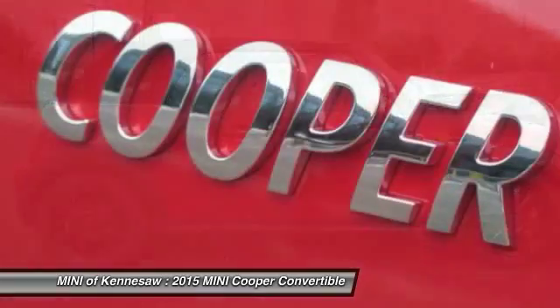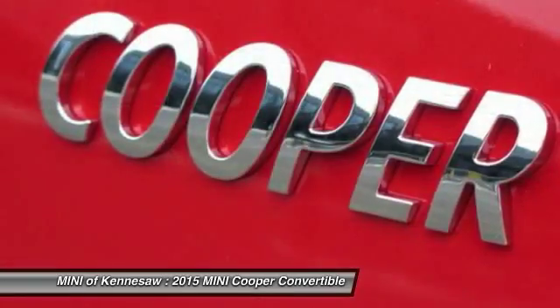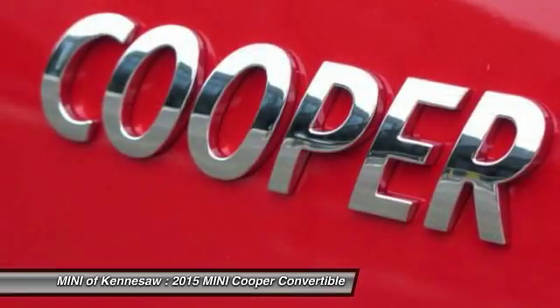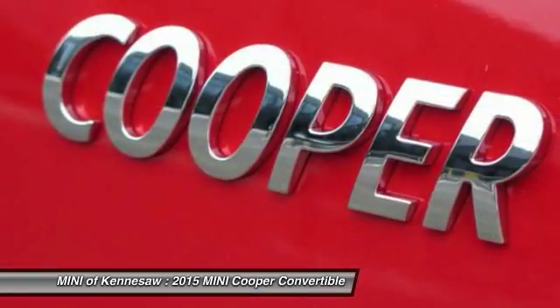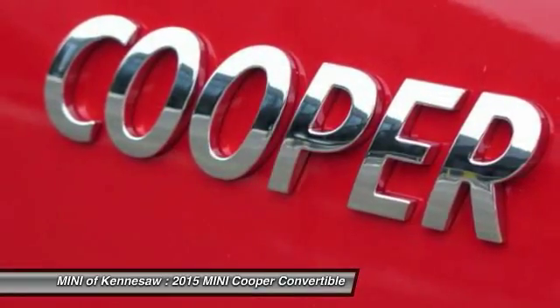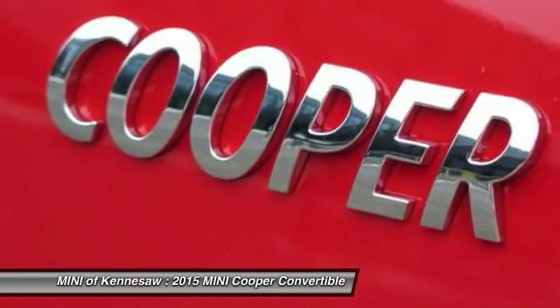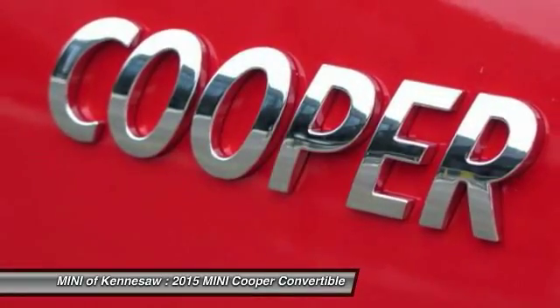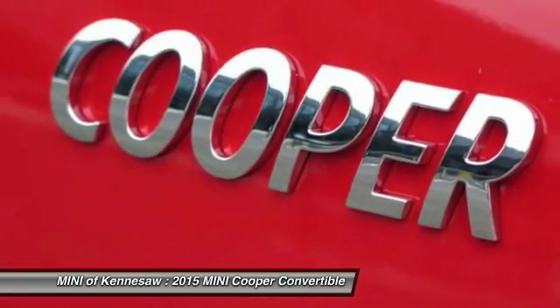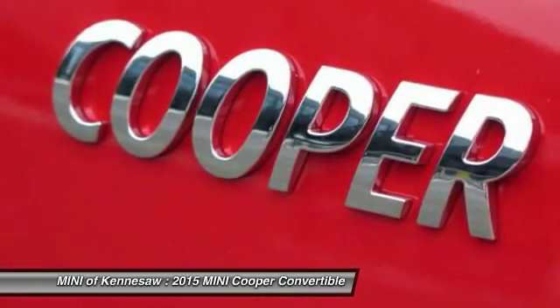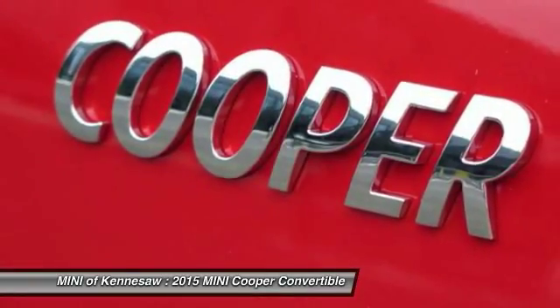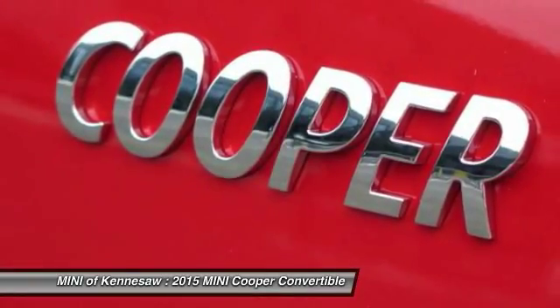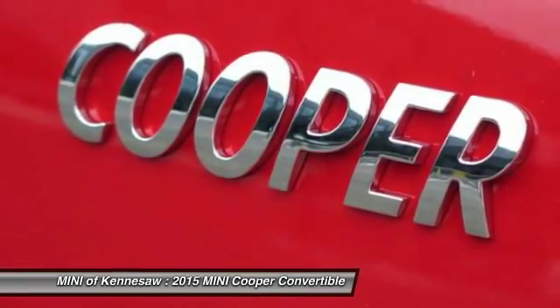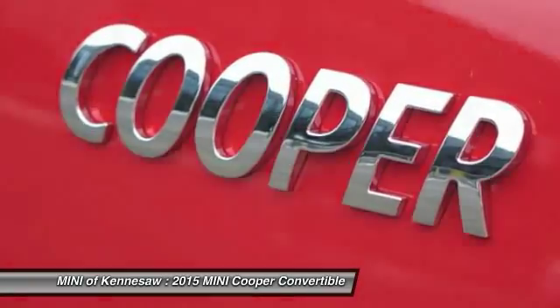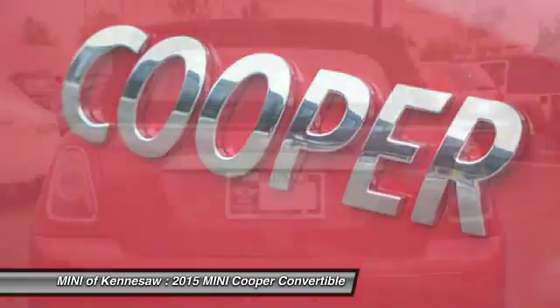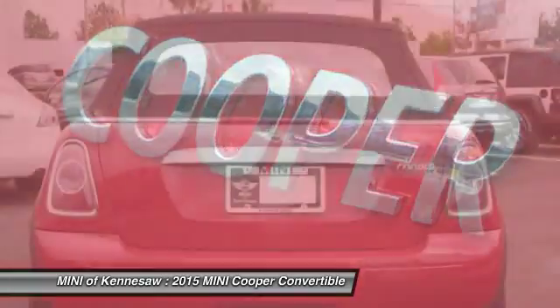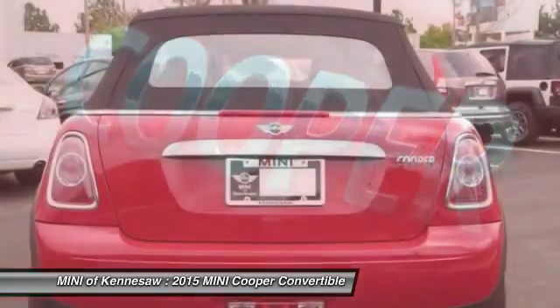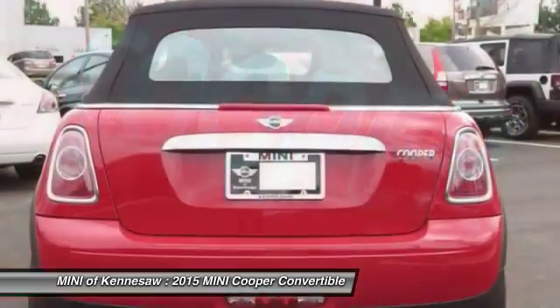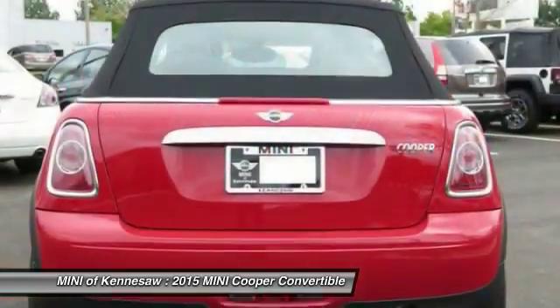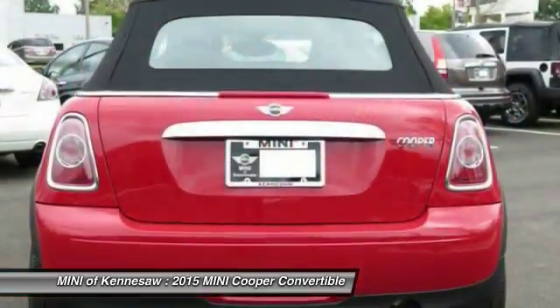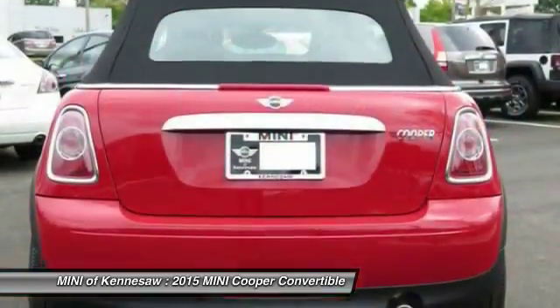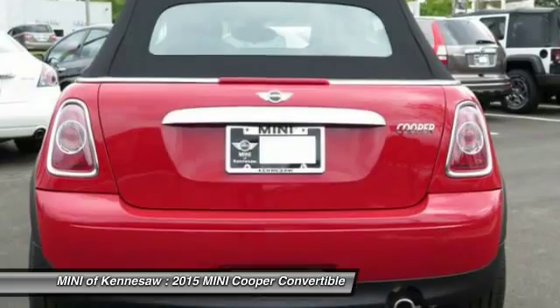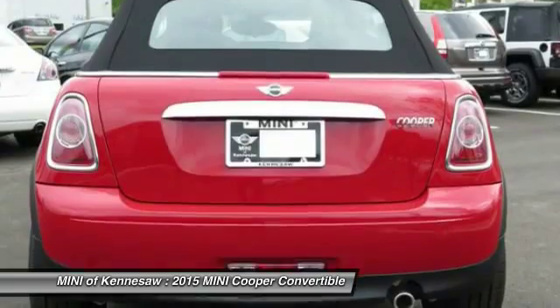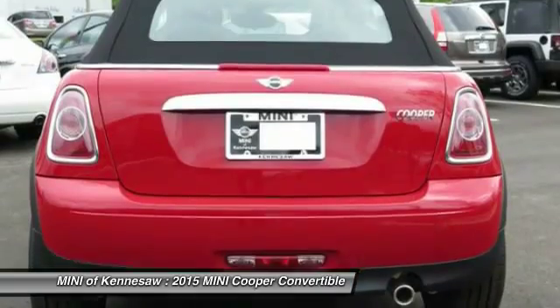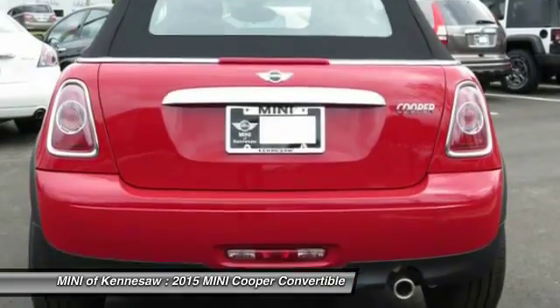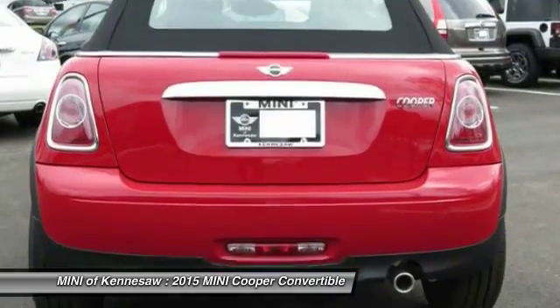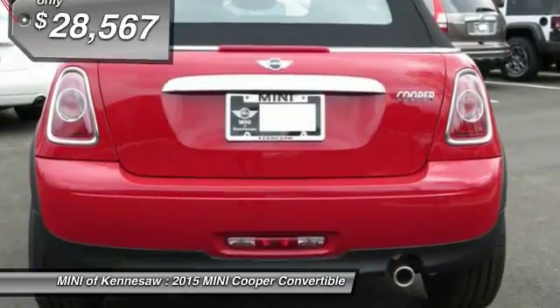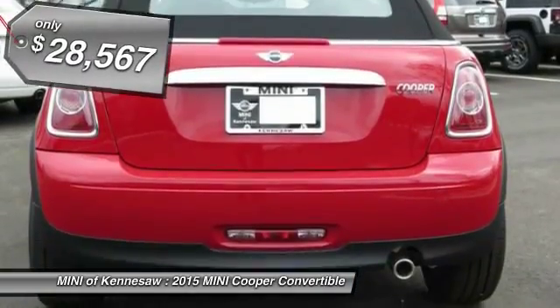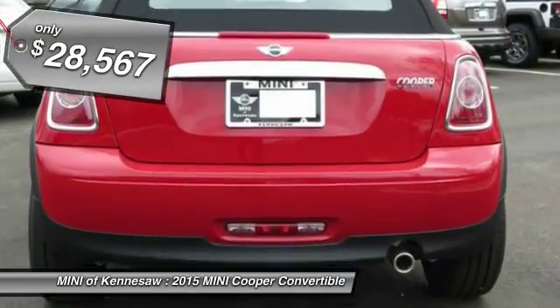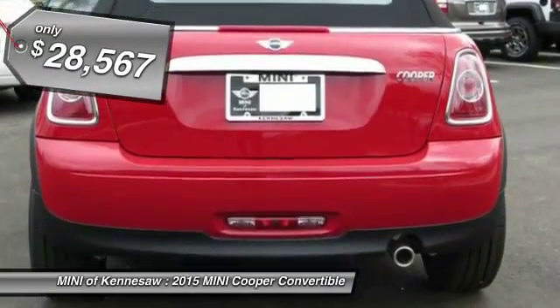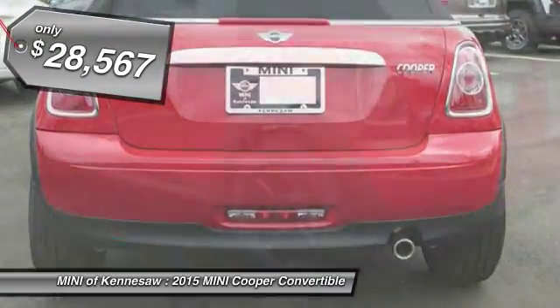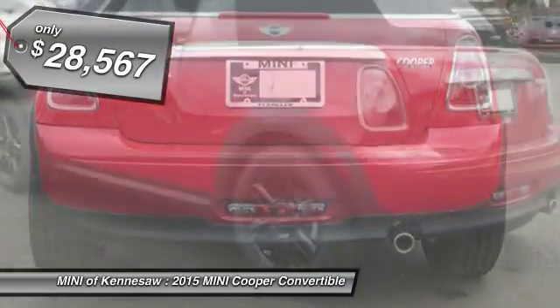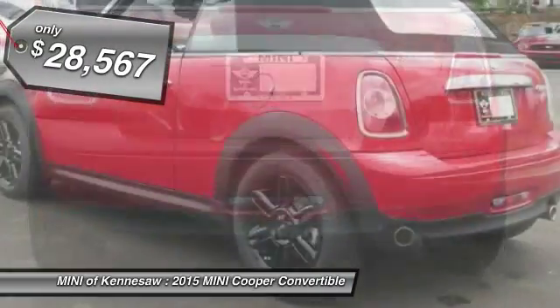And it's priced below $30,000. This vehicle has less than 100 miles.